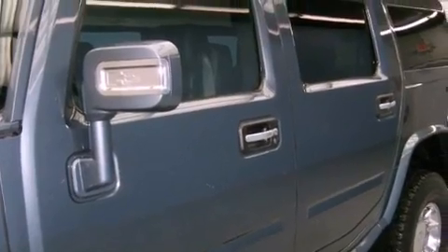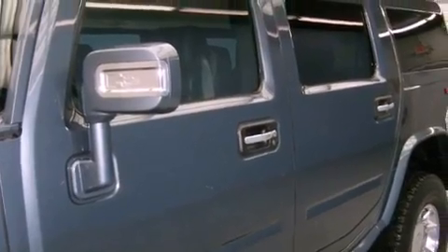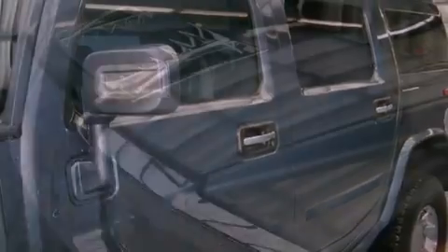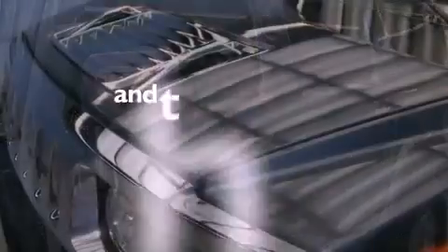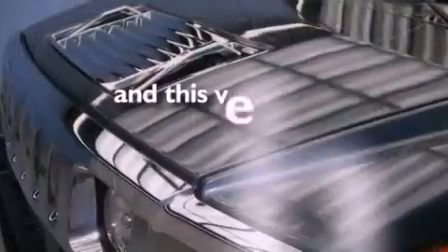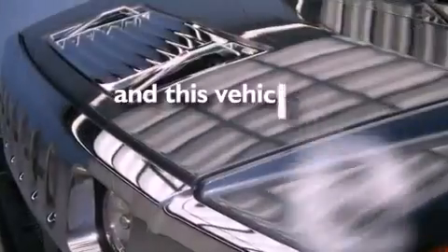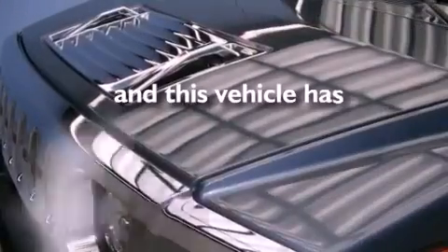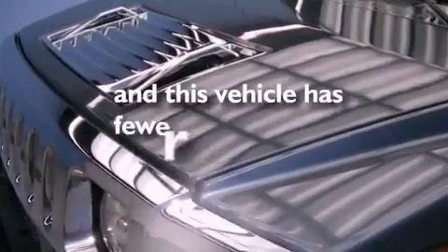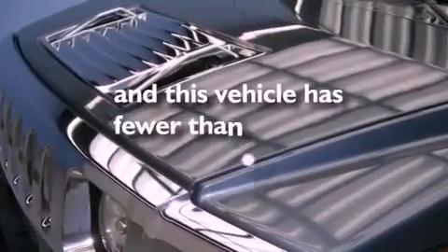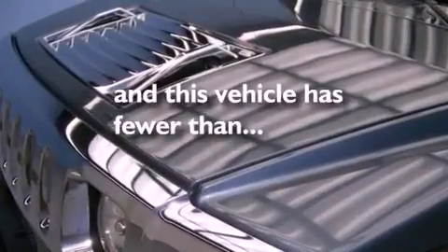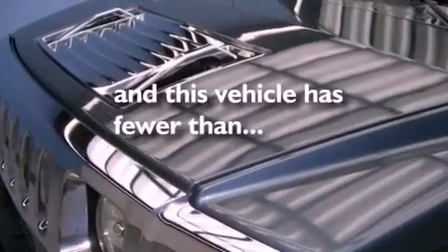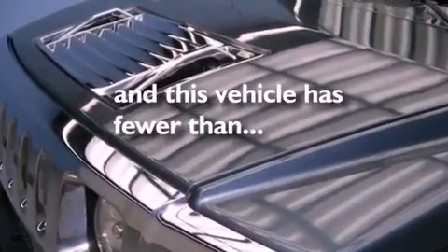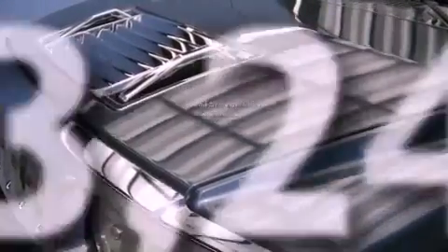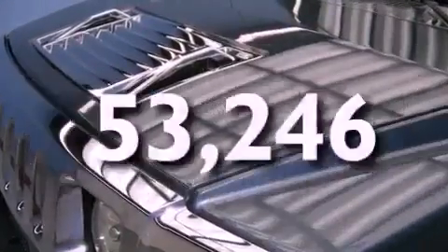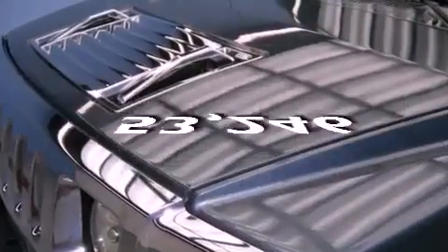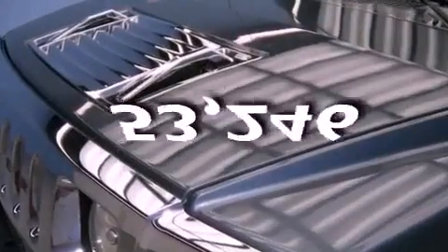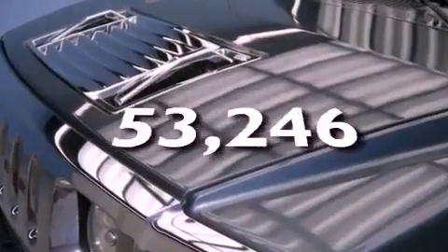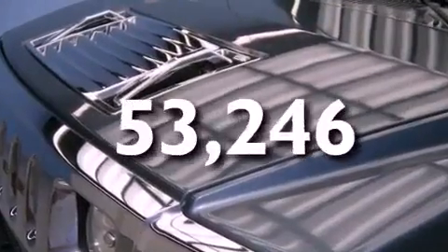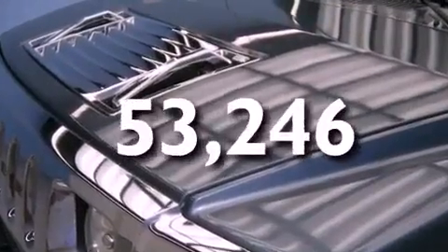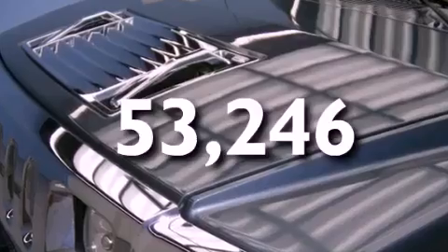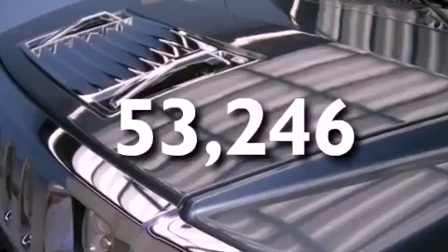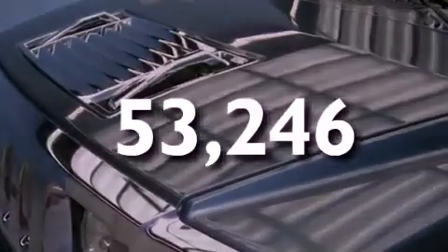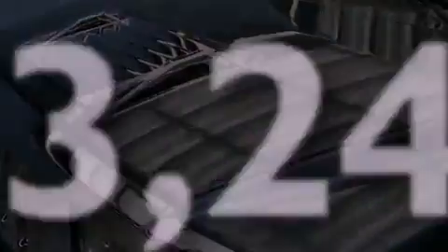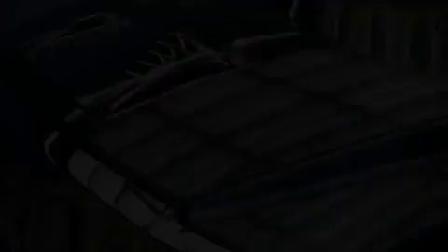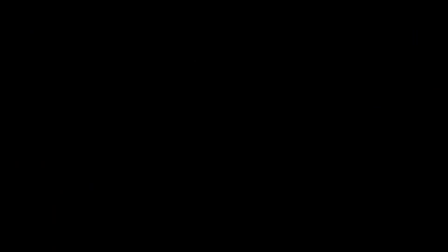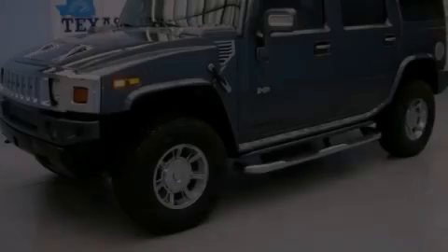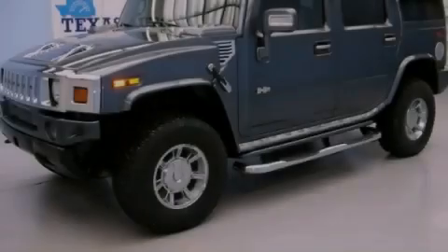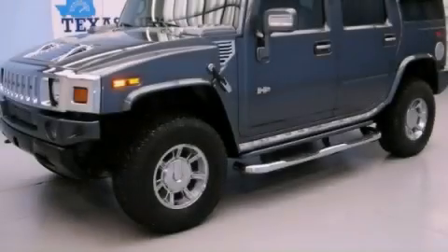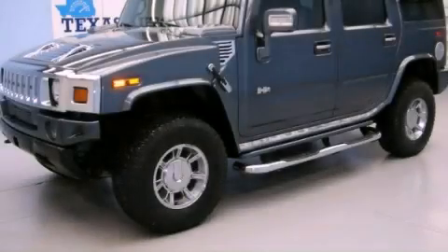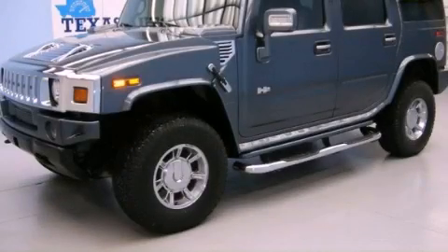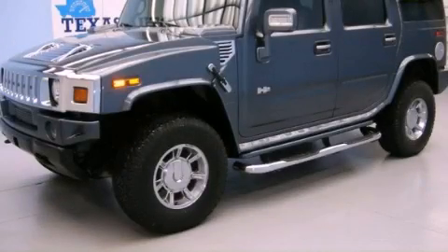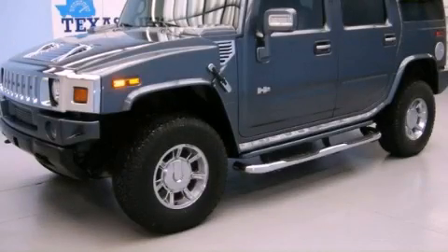This vehicle has fewer than 54,000 miles on the odometer. Please call us today for more information on this great vehicle.